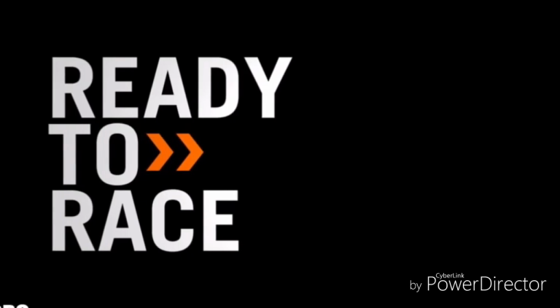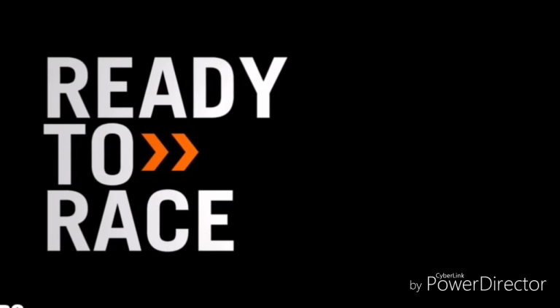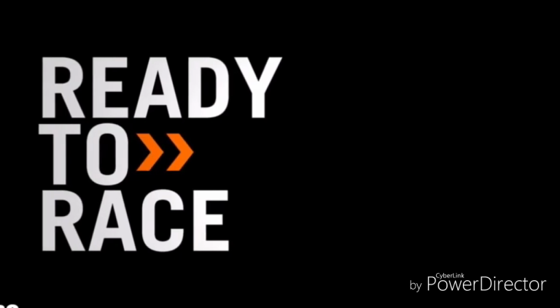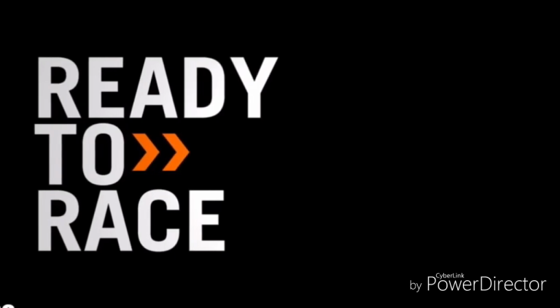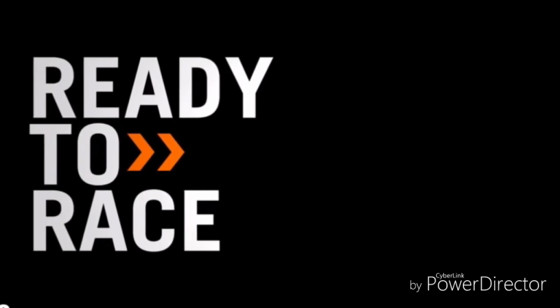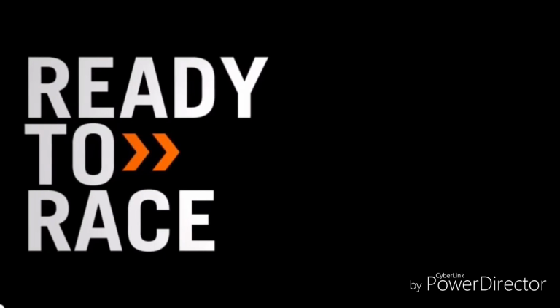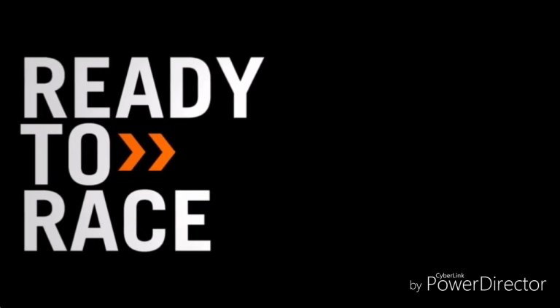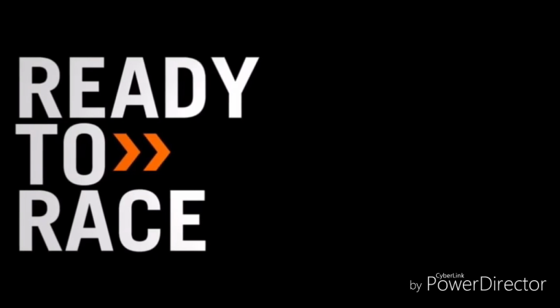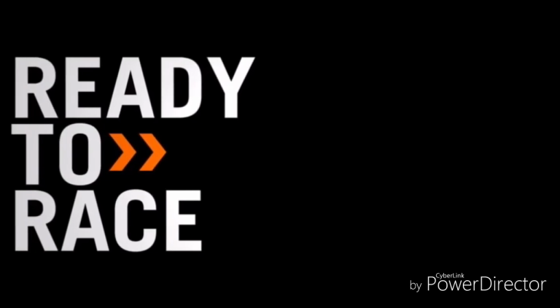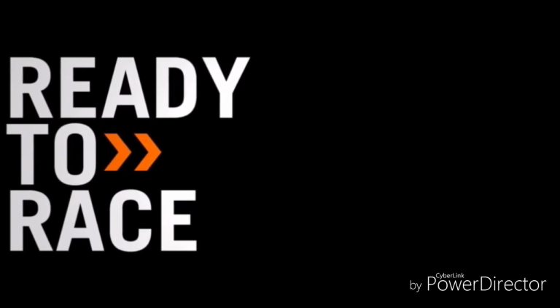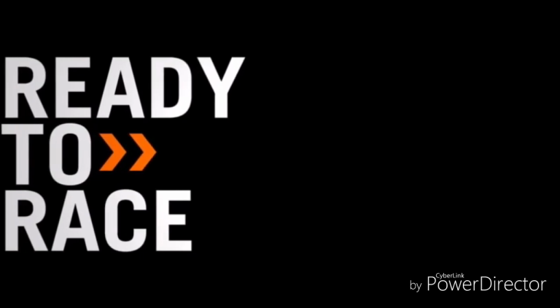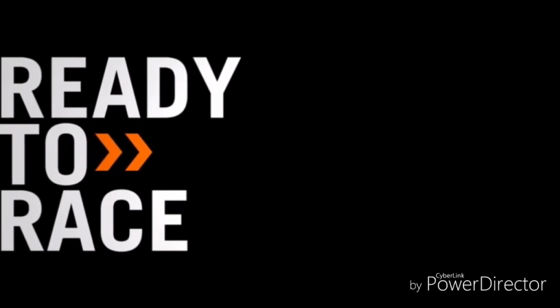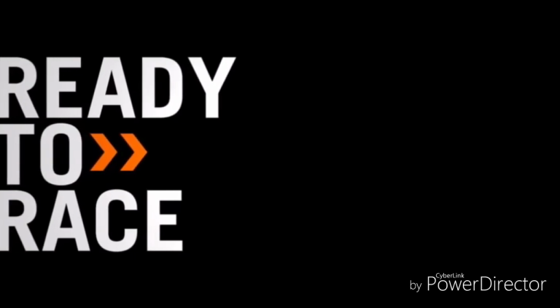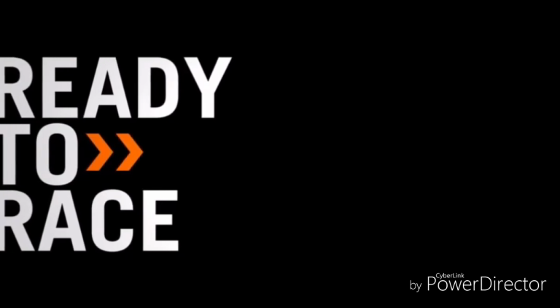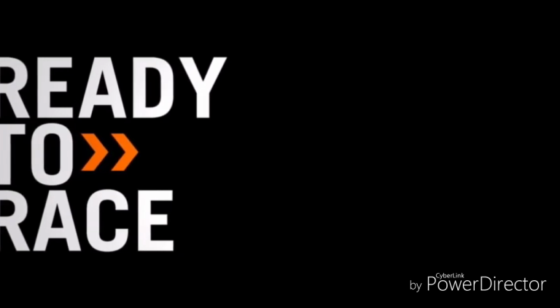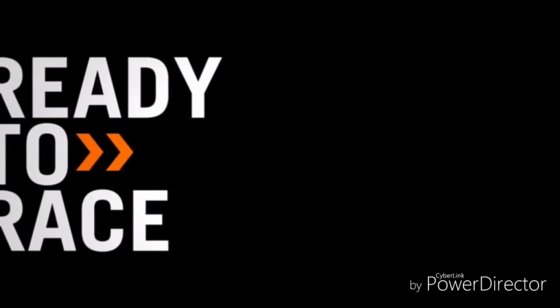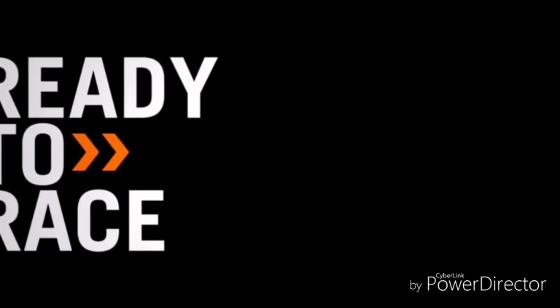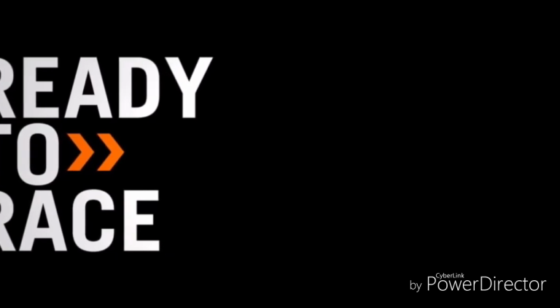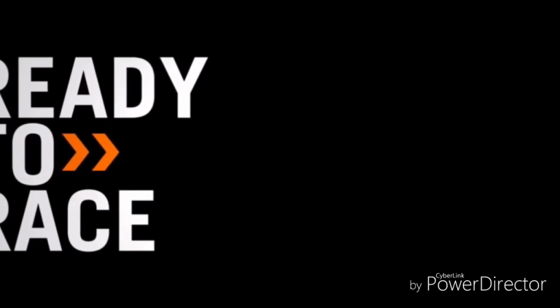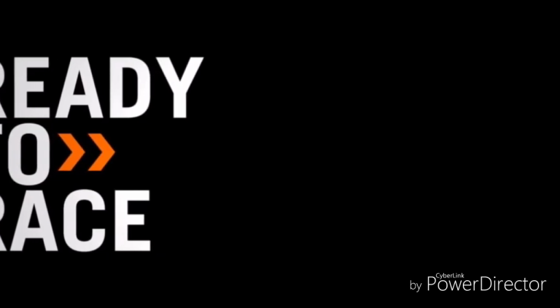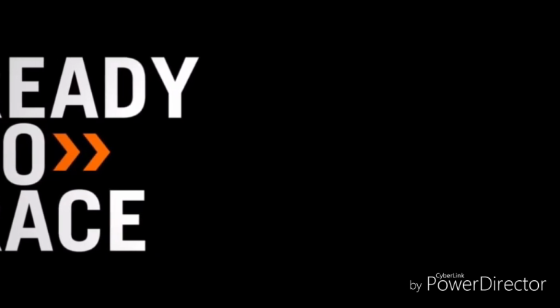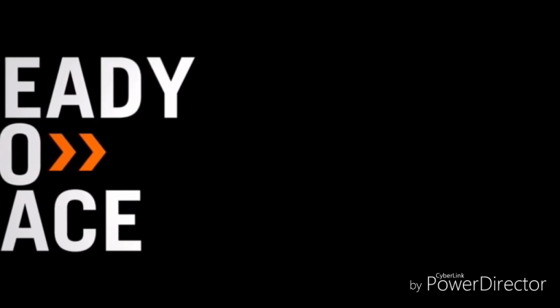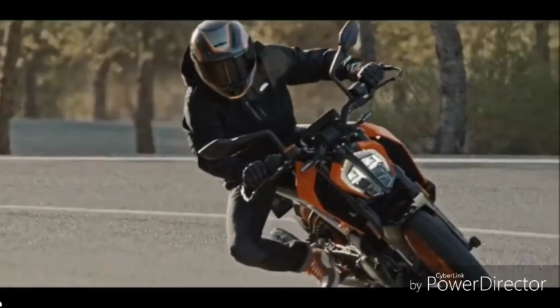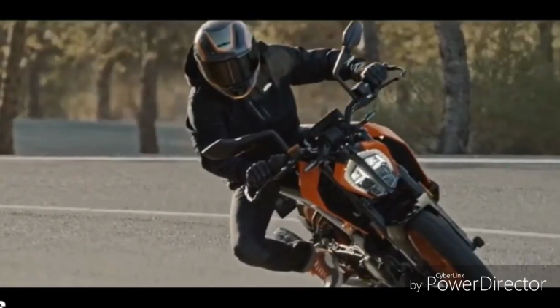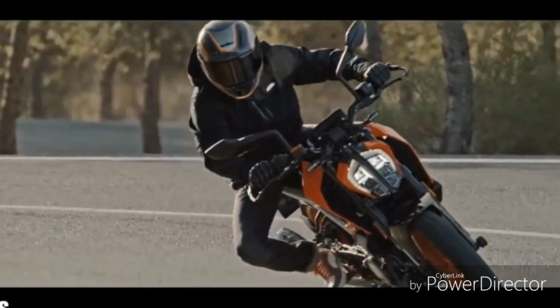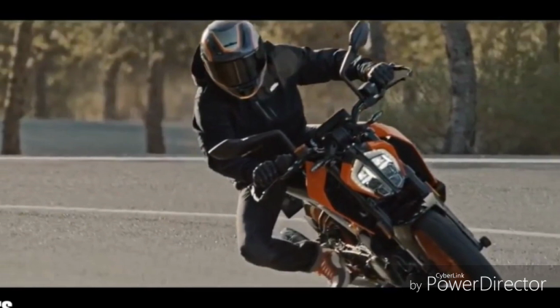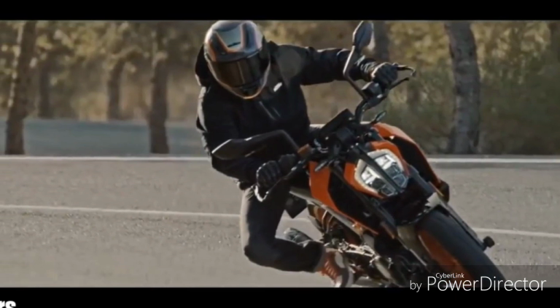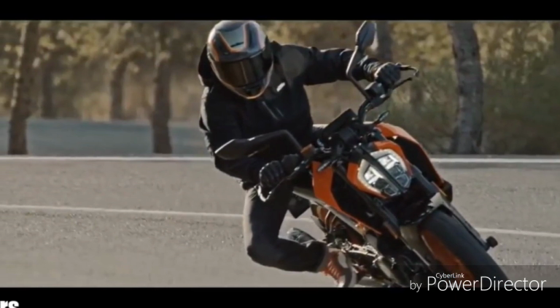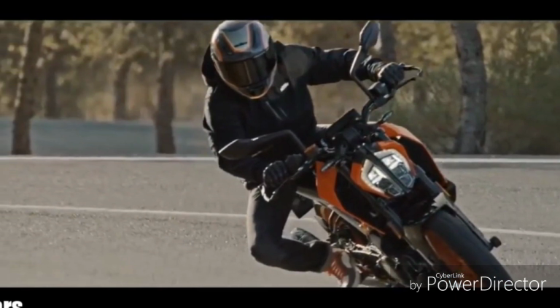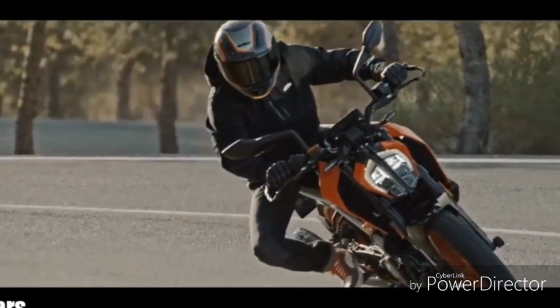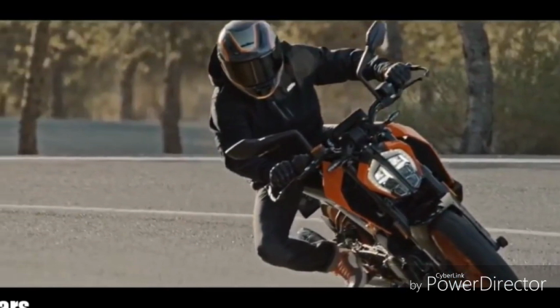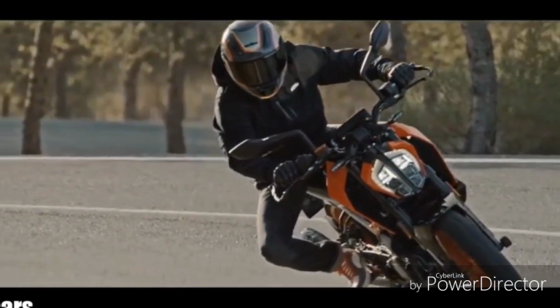Hey Buddies, Tork and Furious here. I know you are all excited about the new KTM 390 Duke.